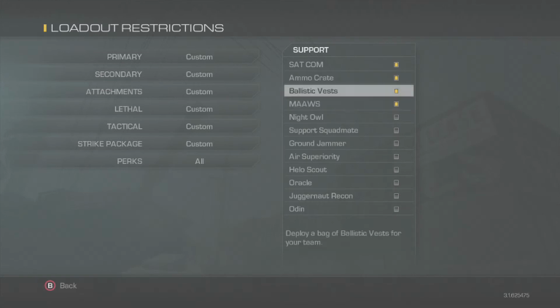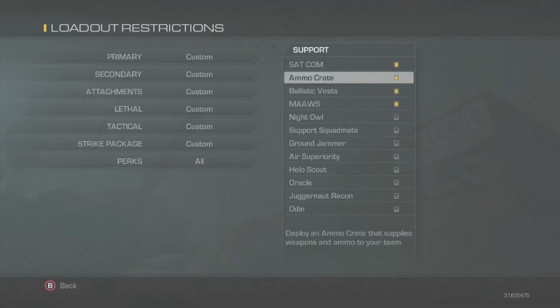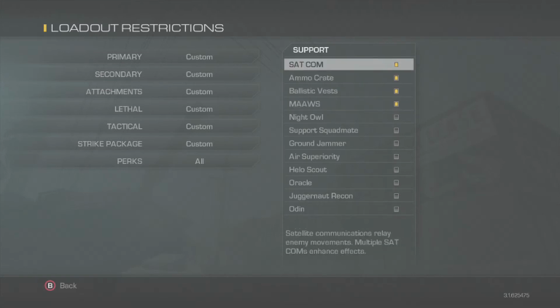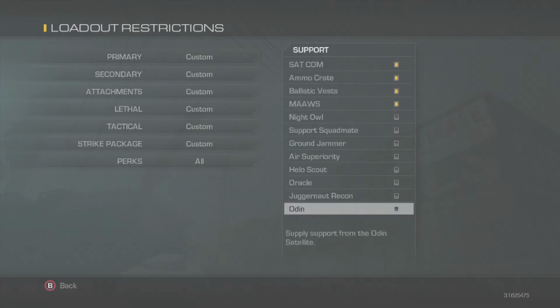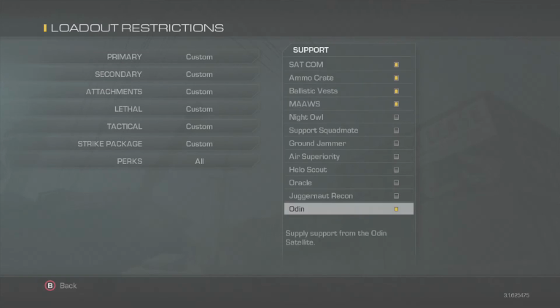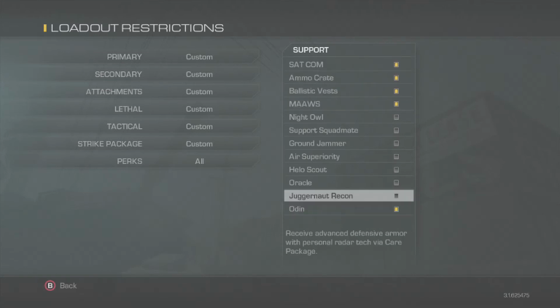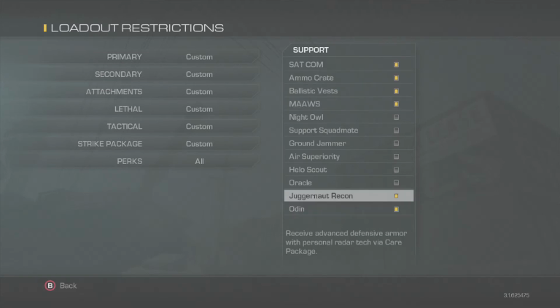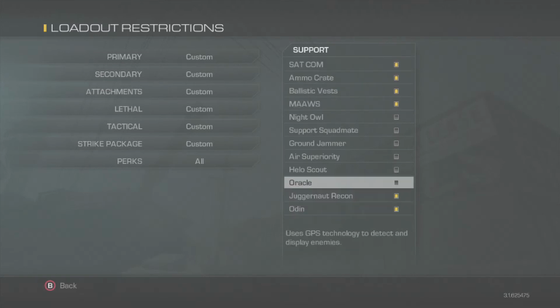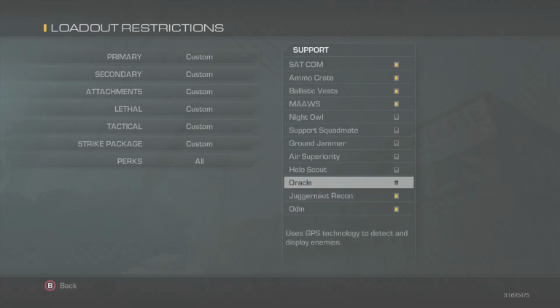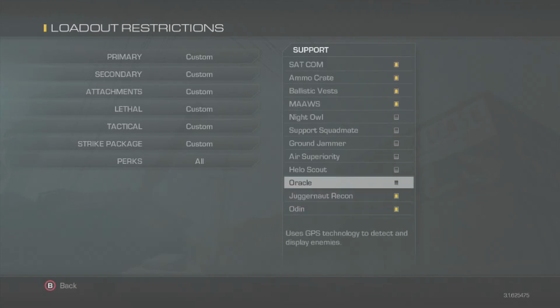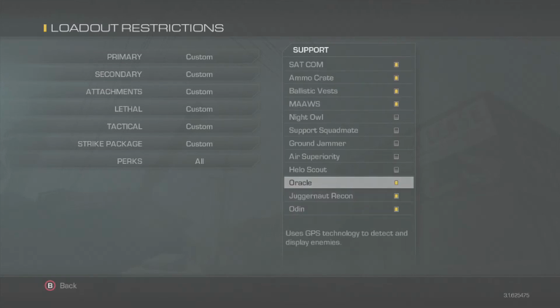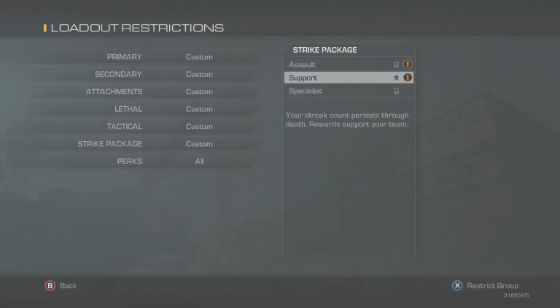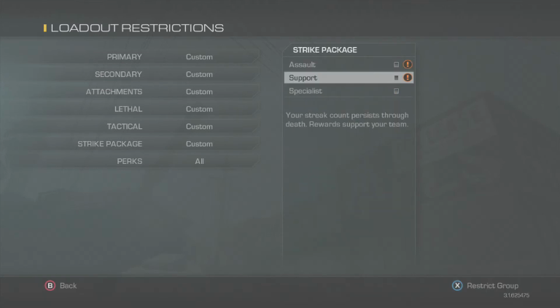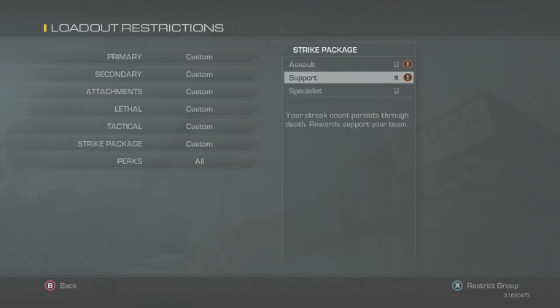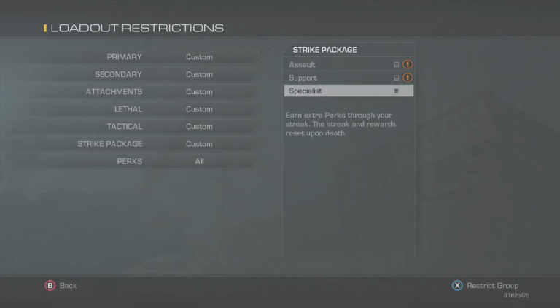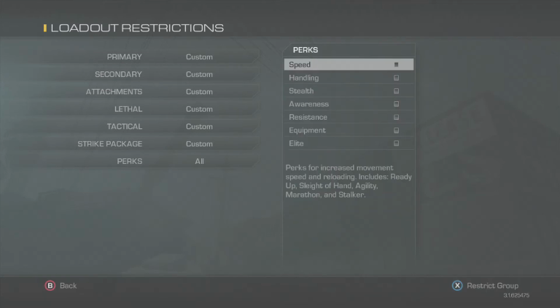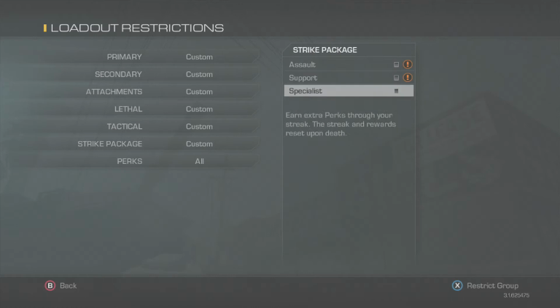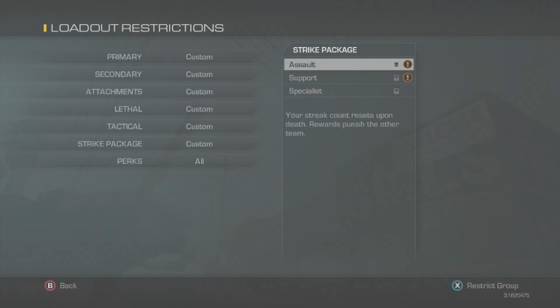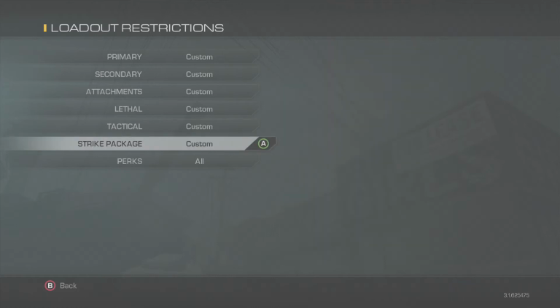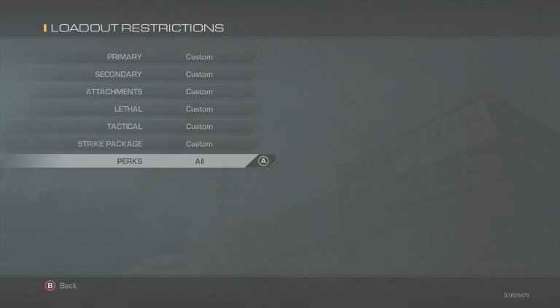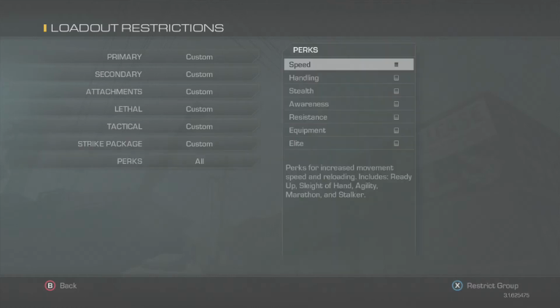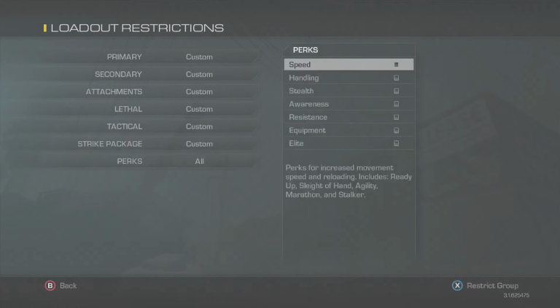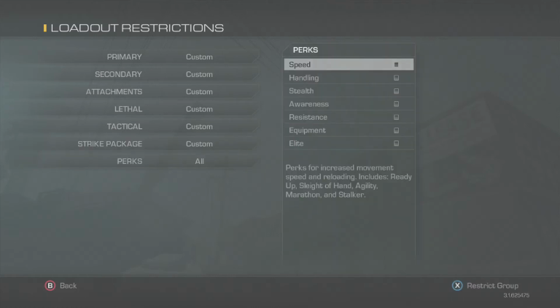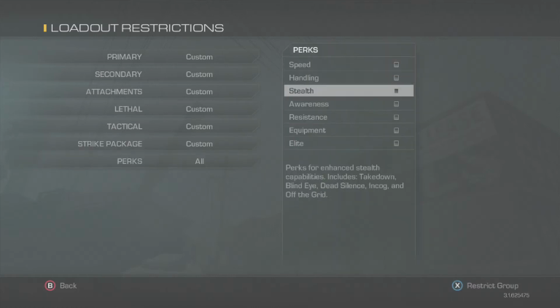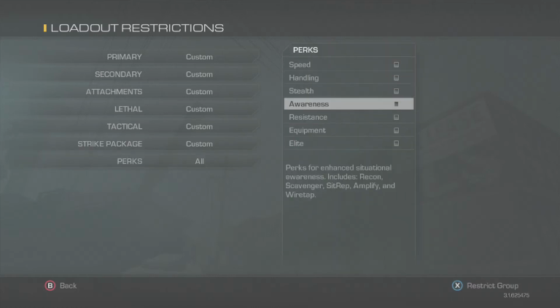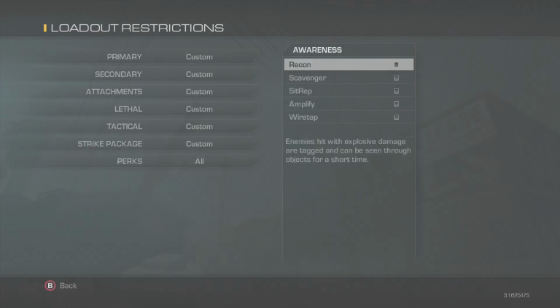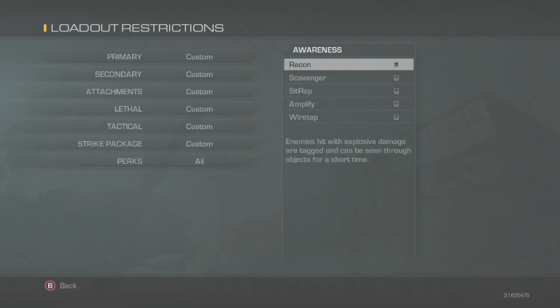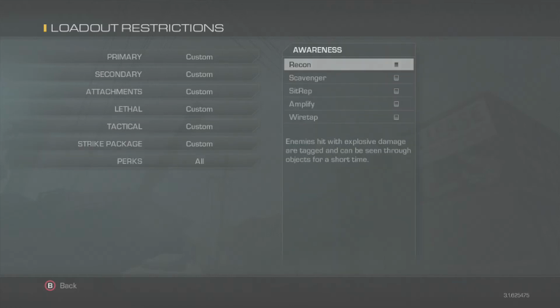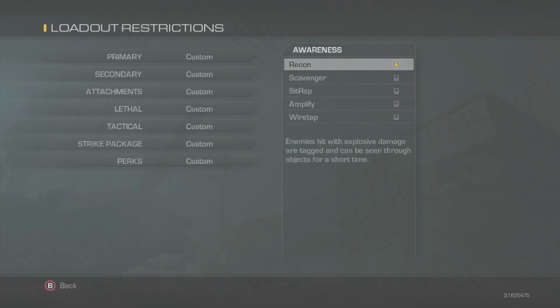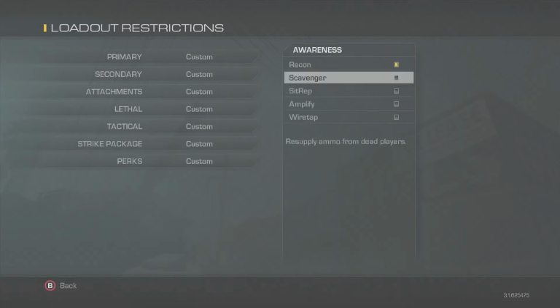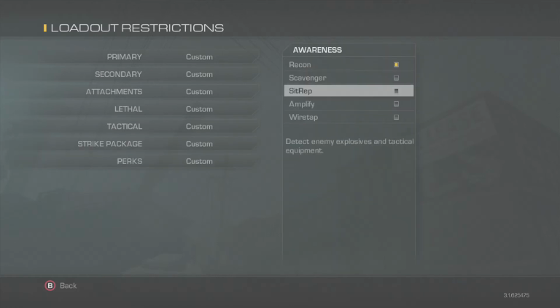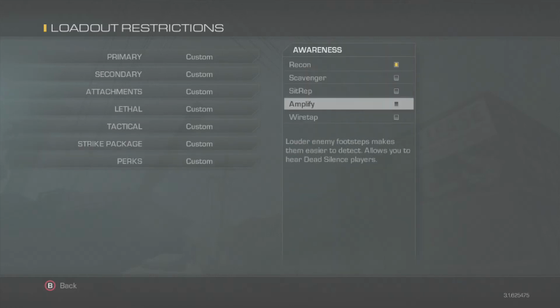For the first four support scorestreaks, ban satcom, ammo crate, ballistic vest, and Moth. Then ban Odin, juggernaut recon, and oracle.